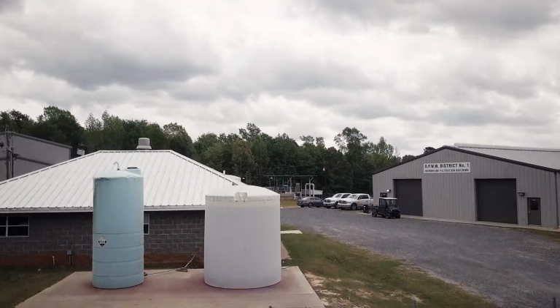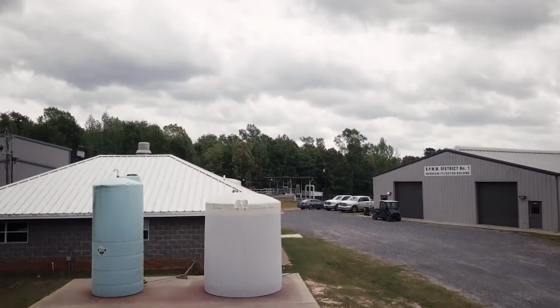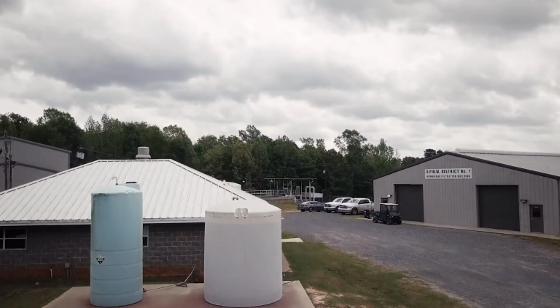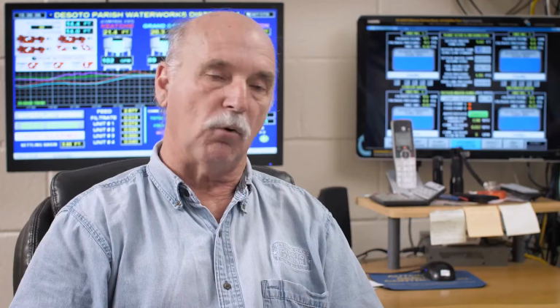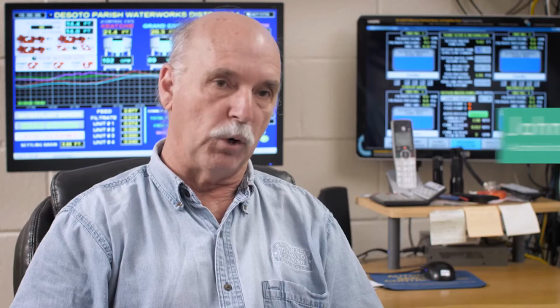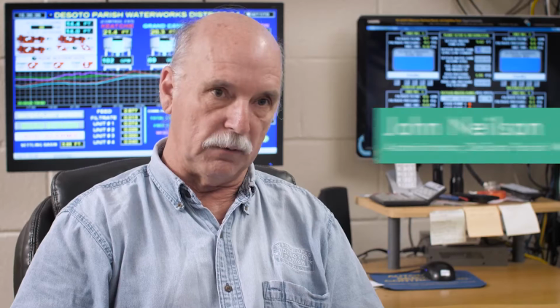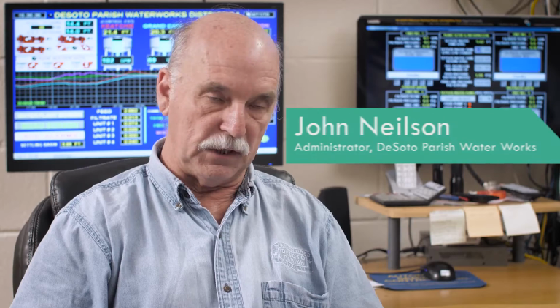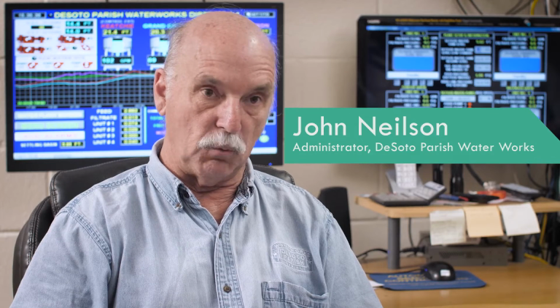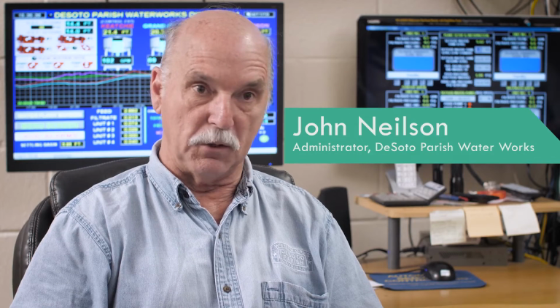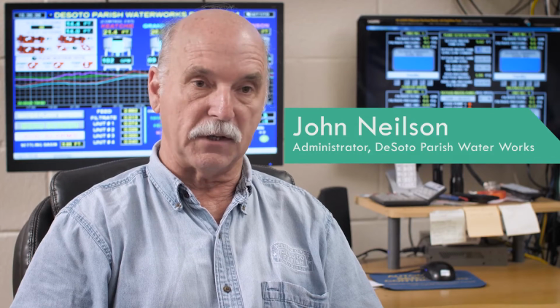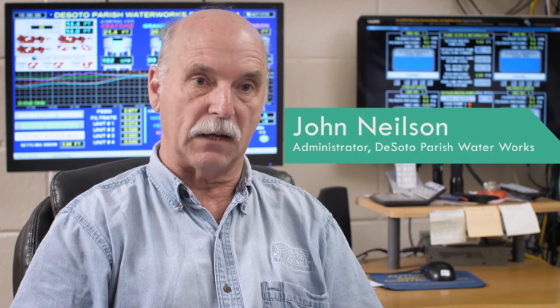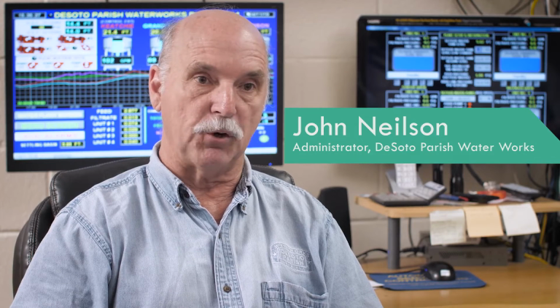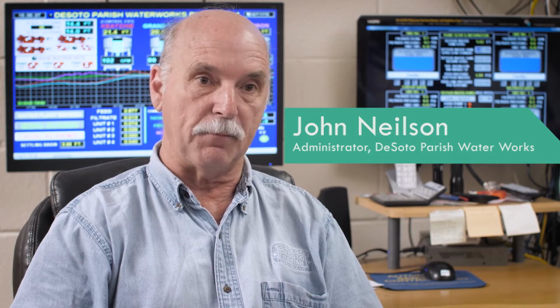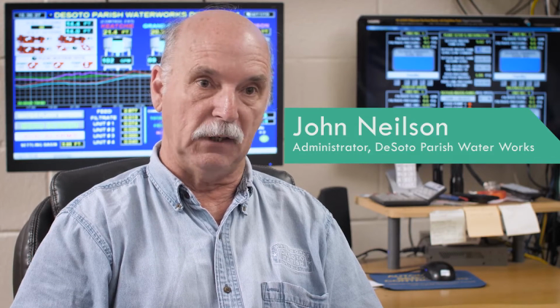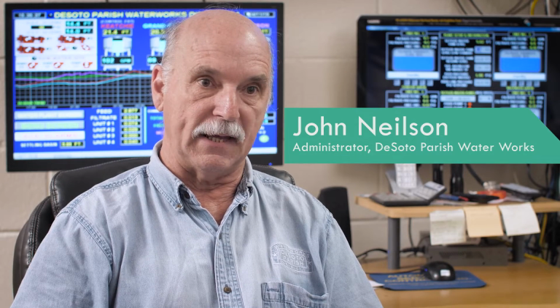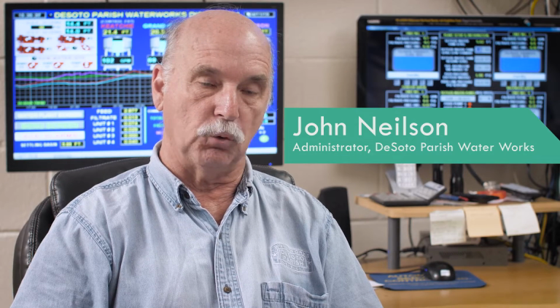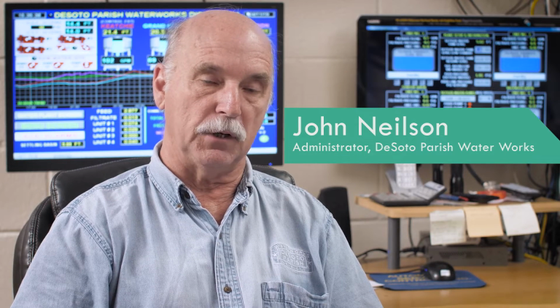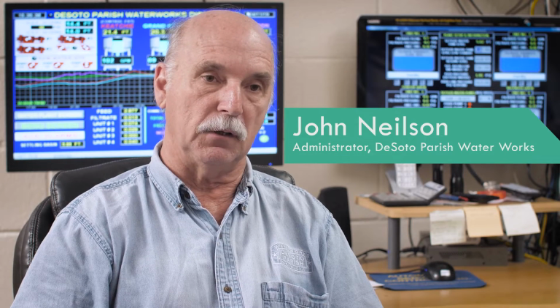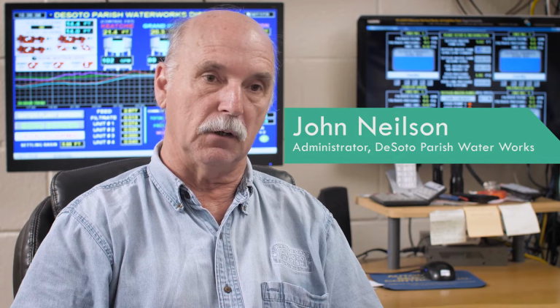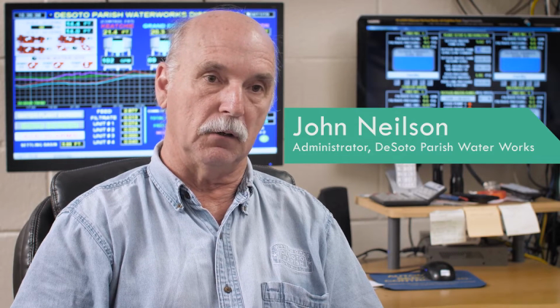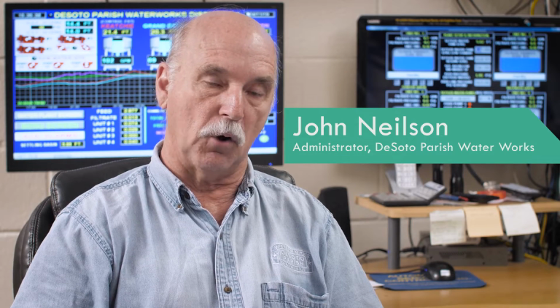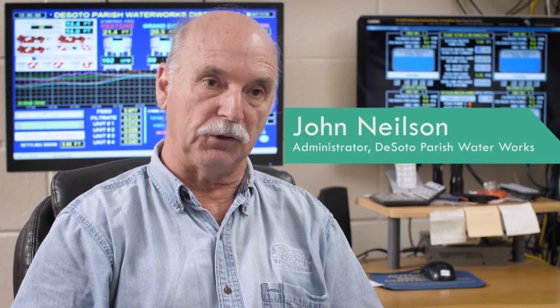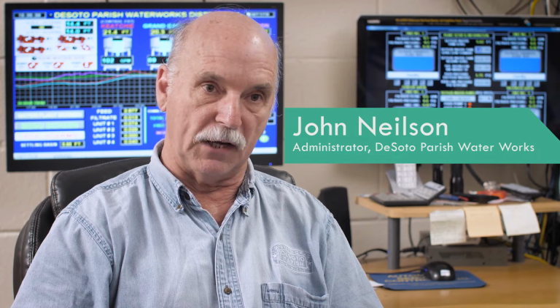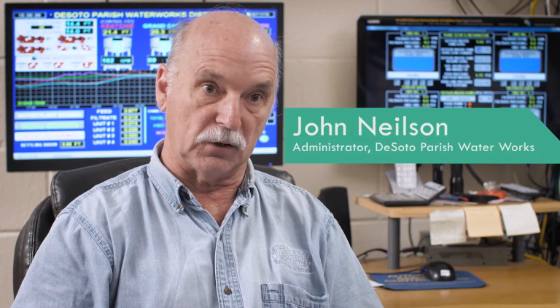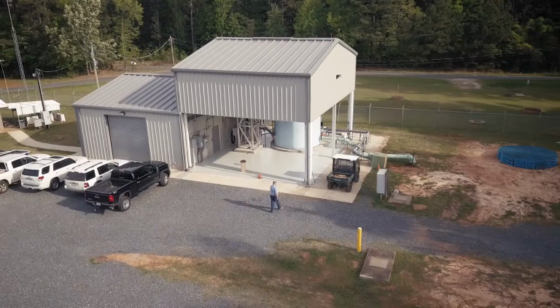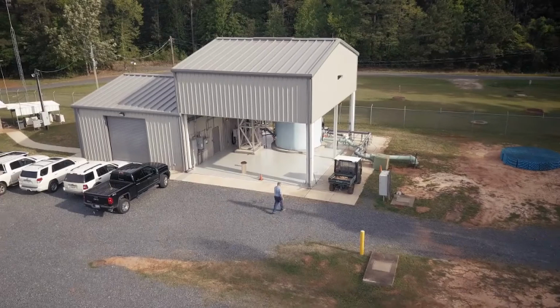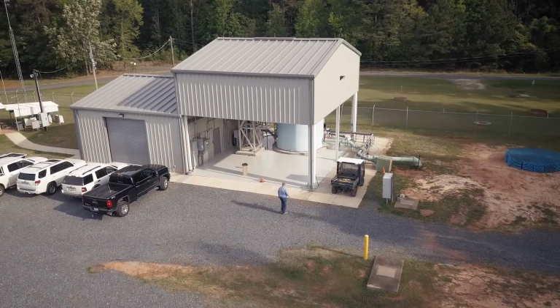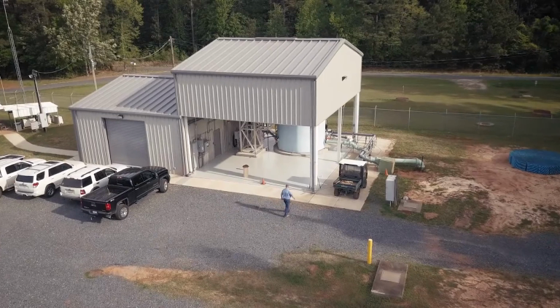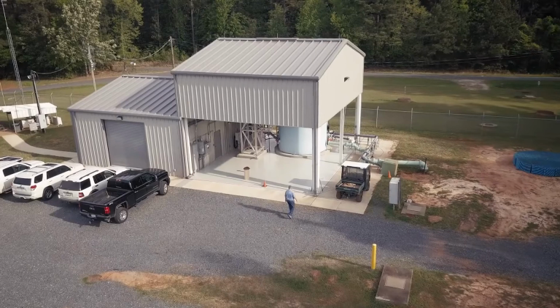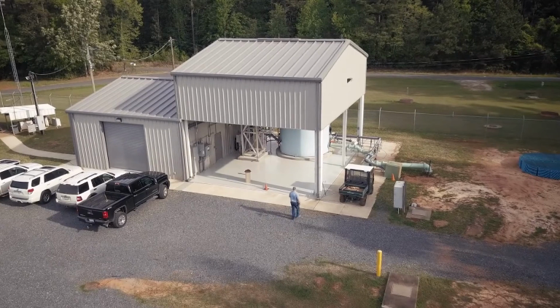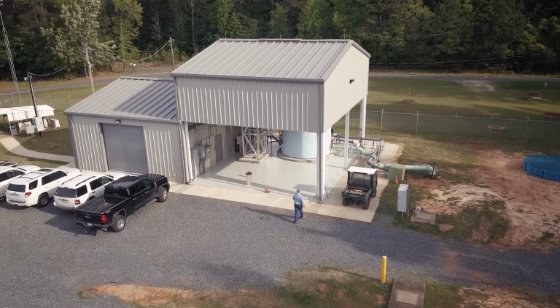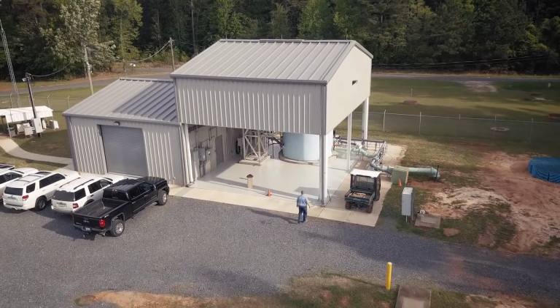We currently have a one MGD — one million gallon per day — plant. We're in the early stages of upgrading to a two MGD.